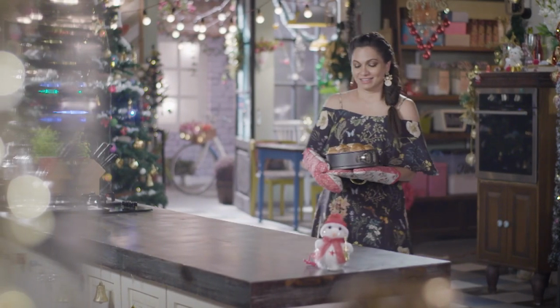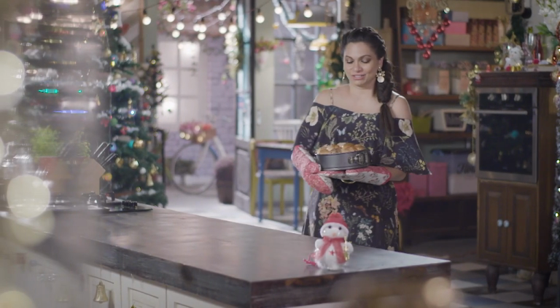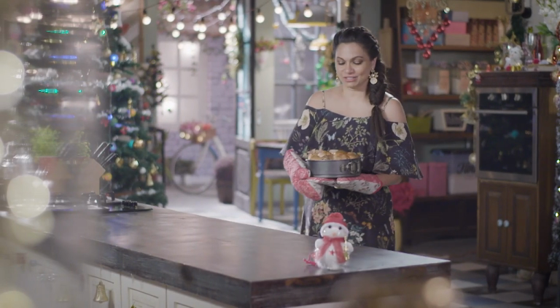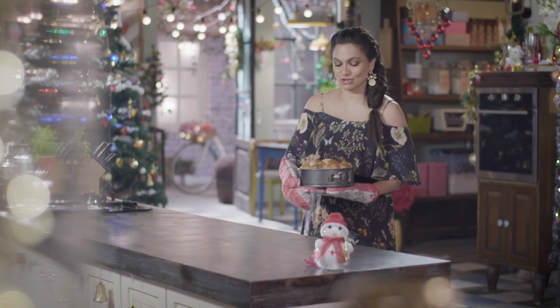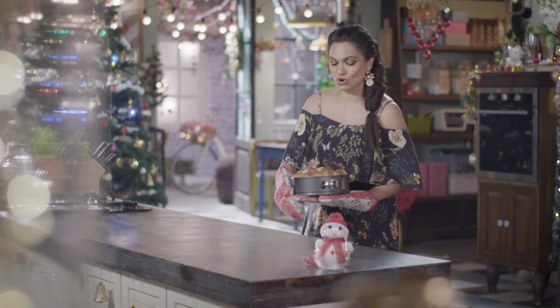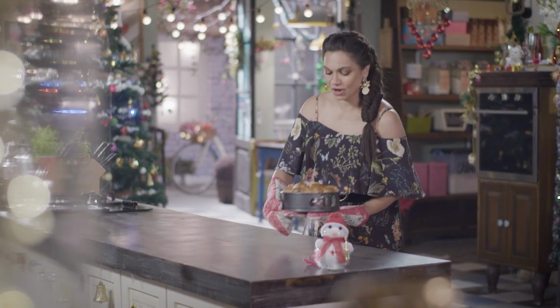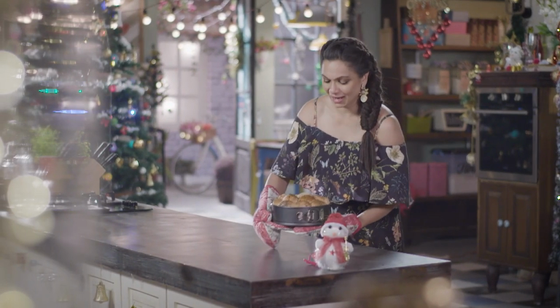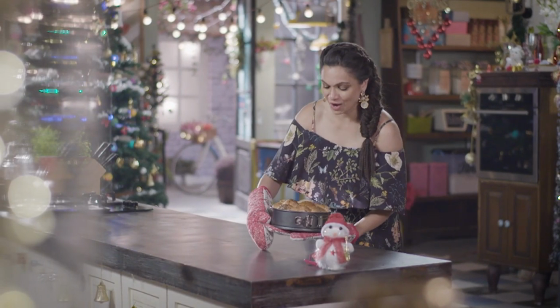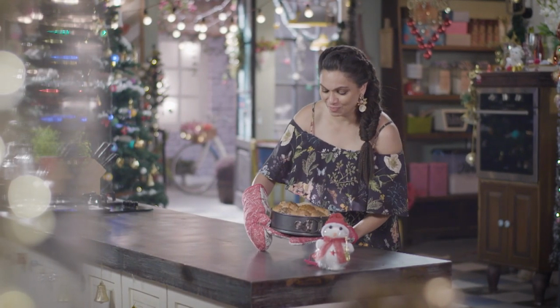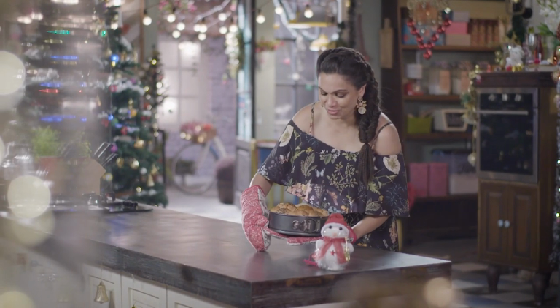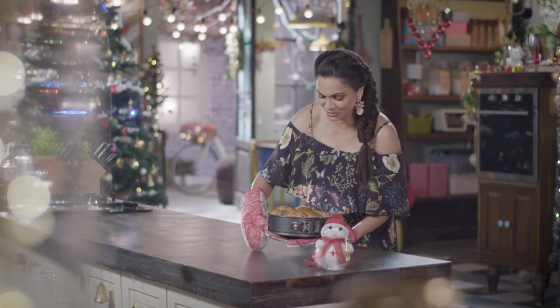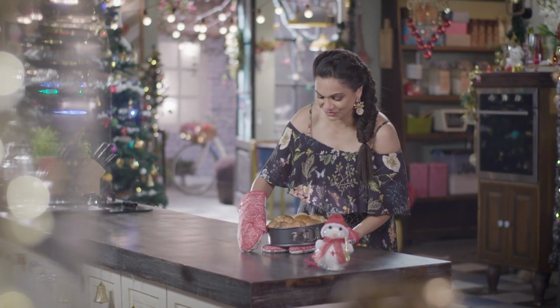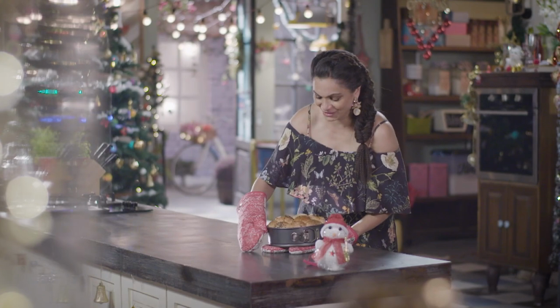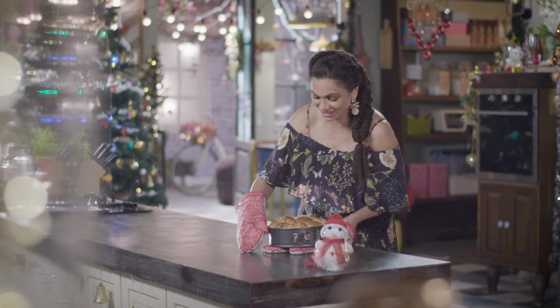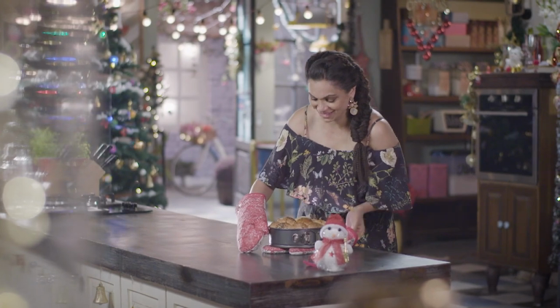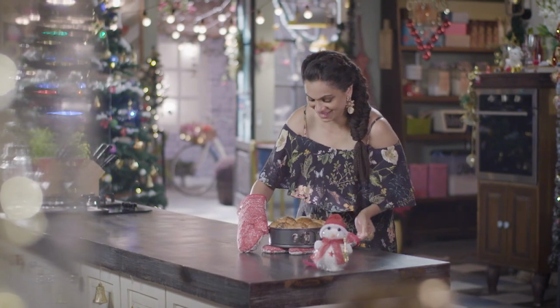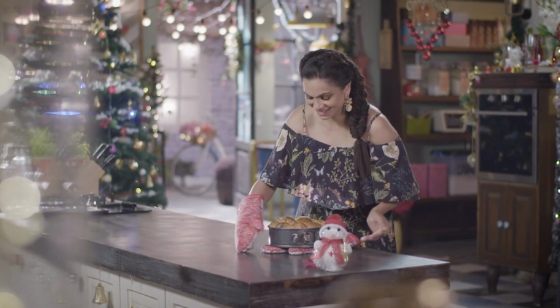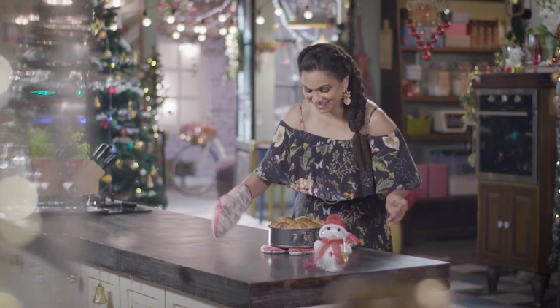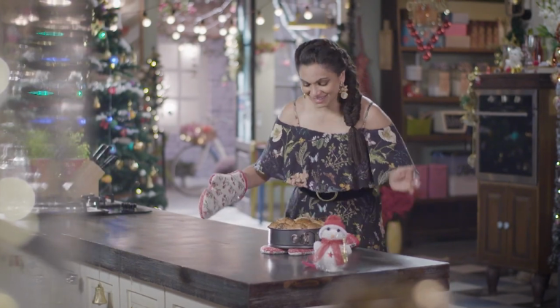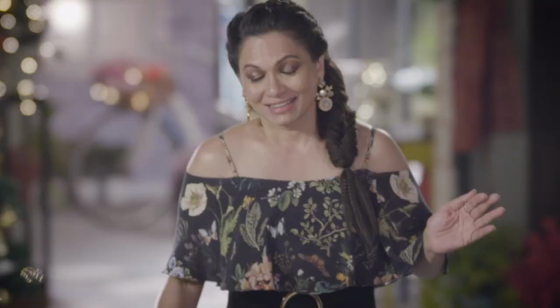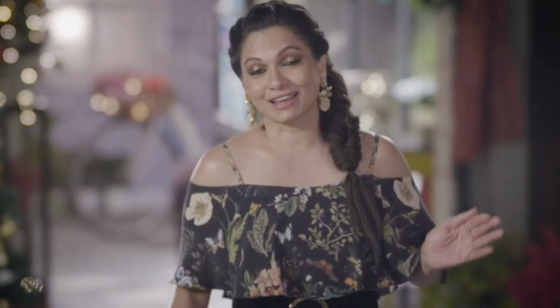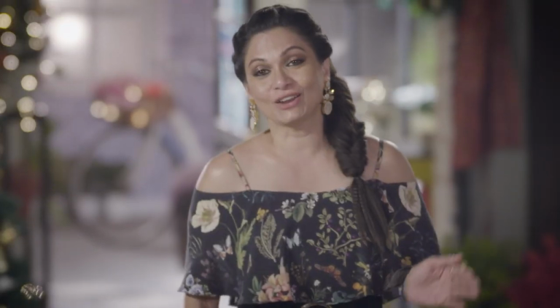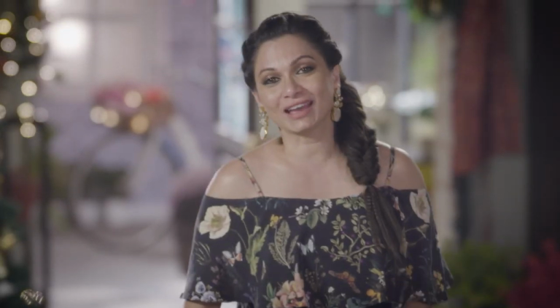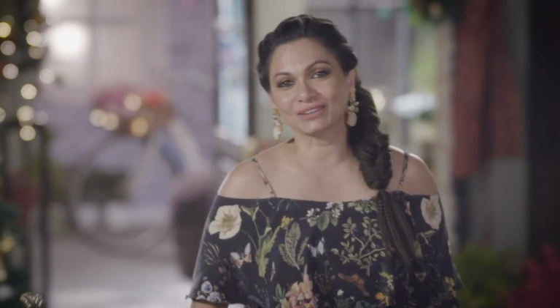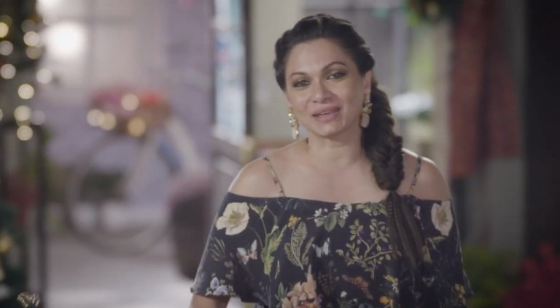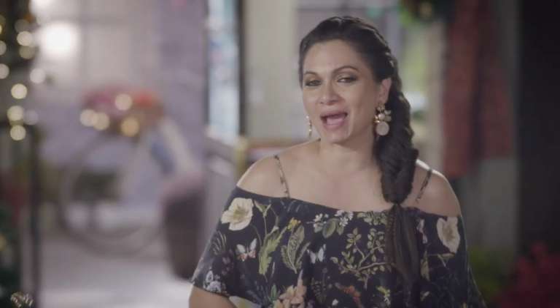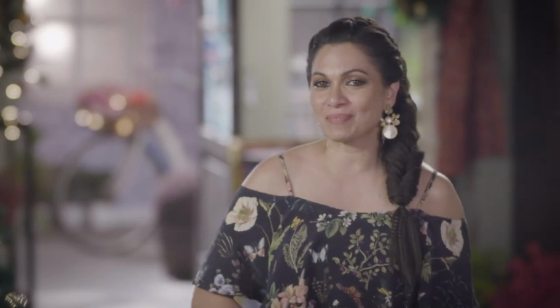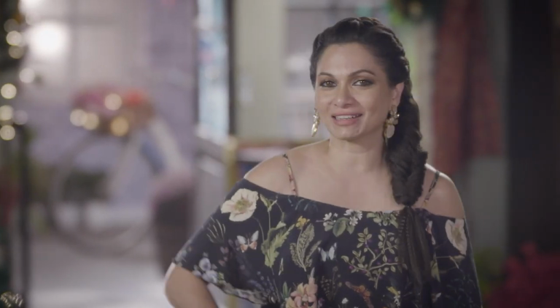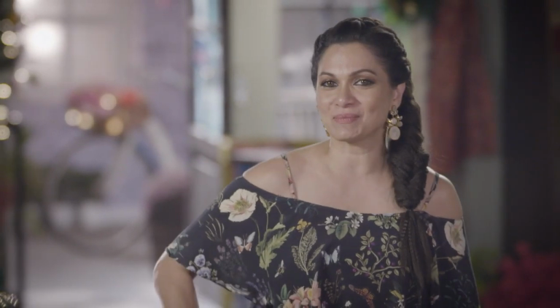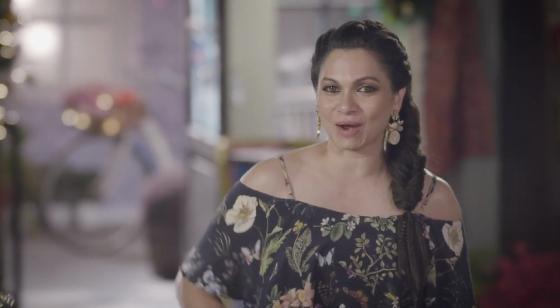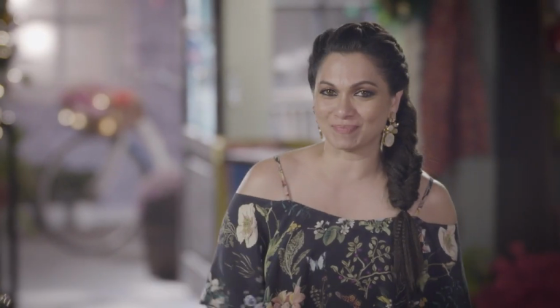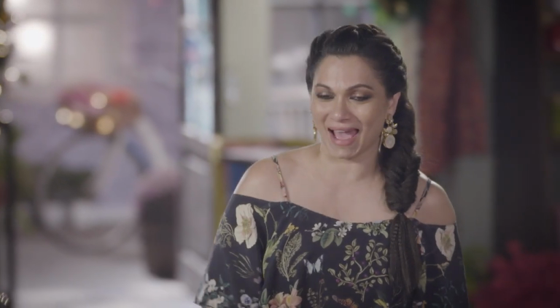Just look at how beautiful this is. Take a look at the recap and come right back.